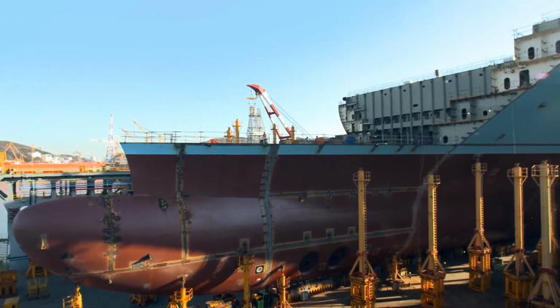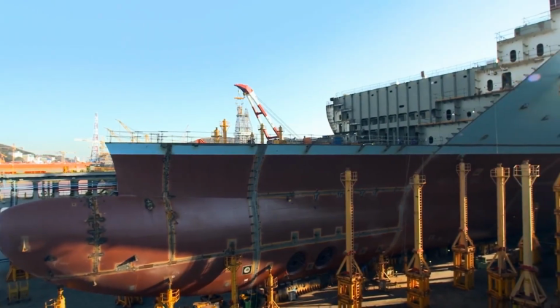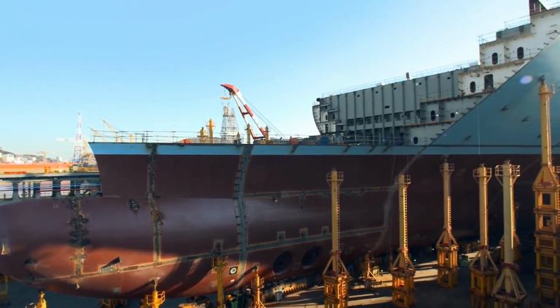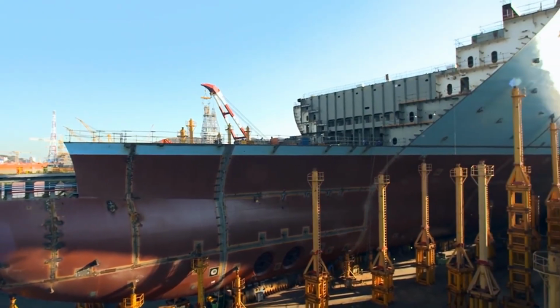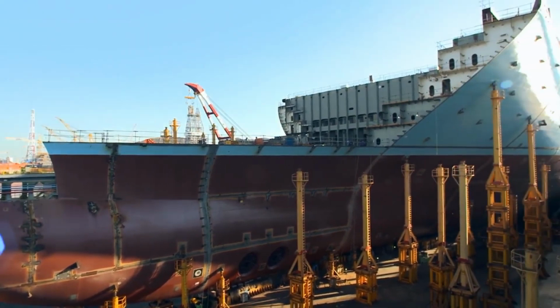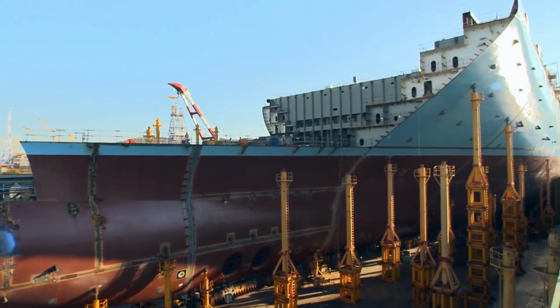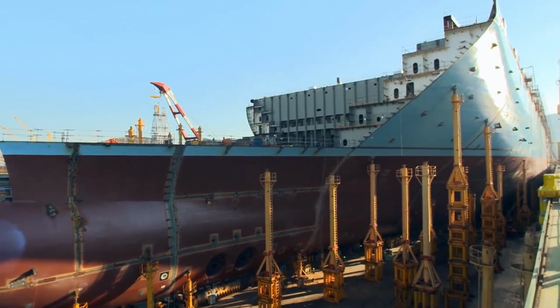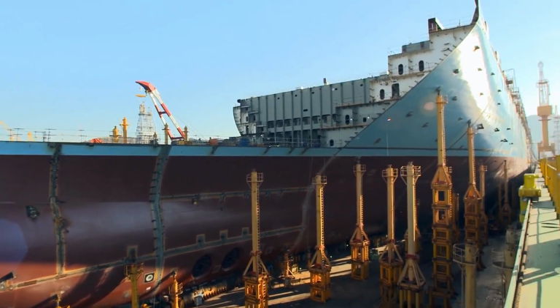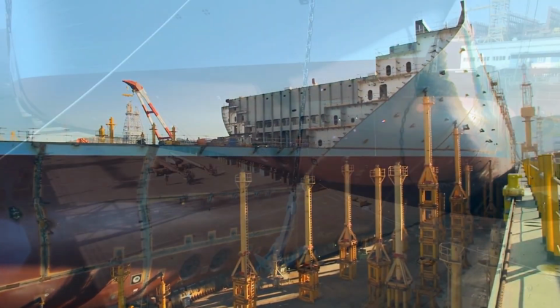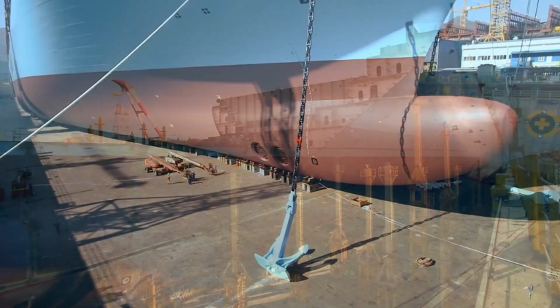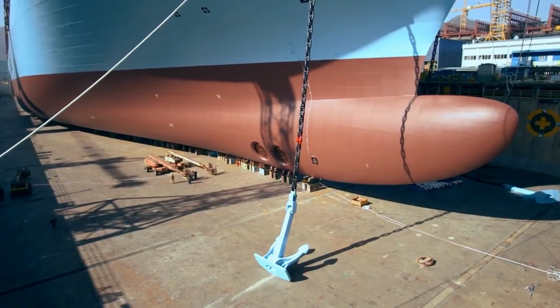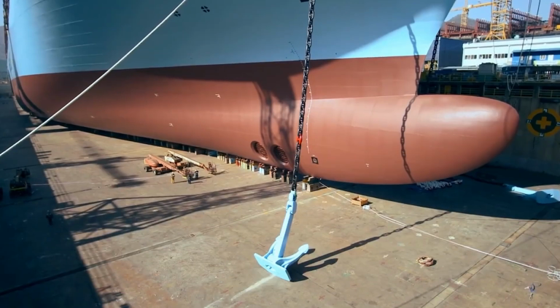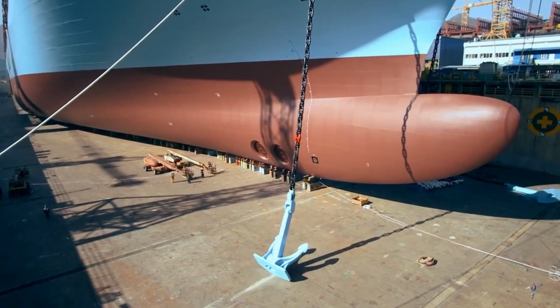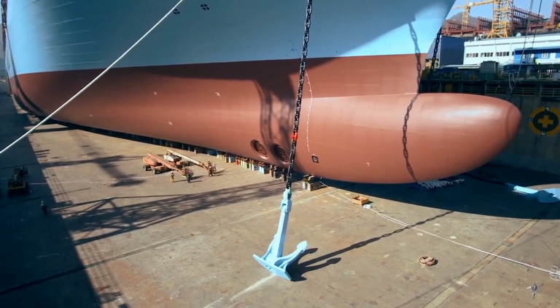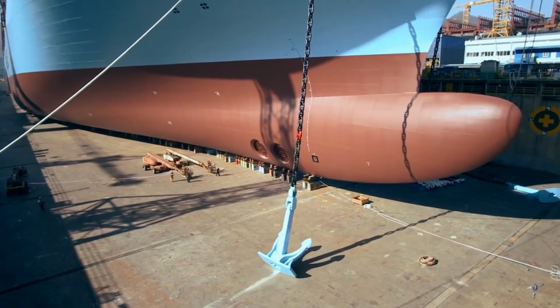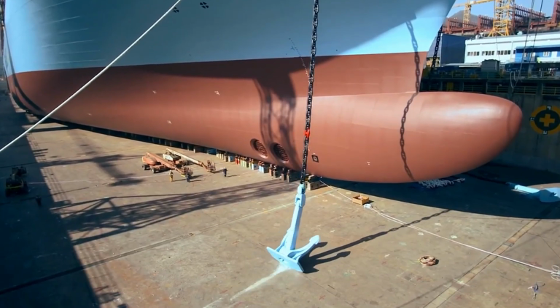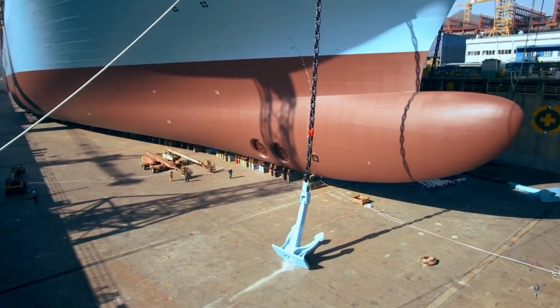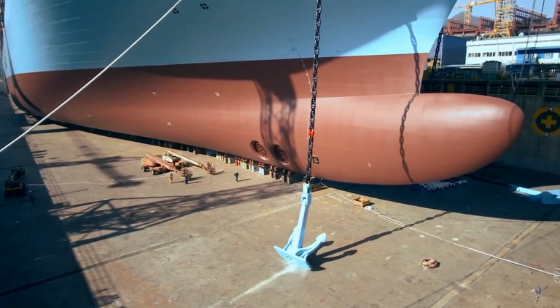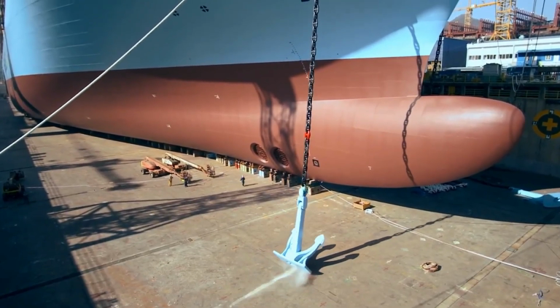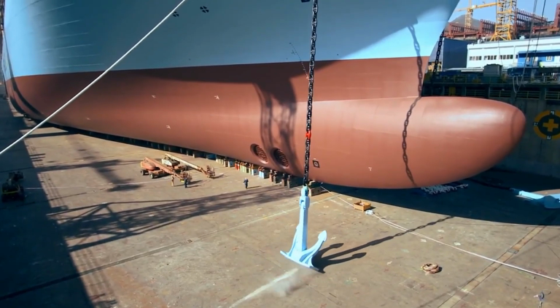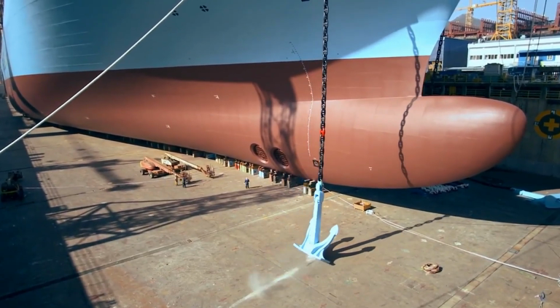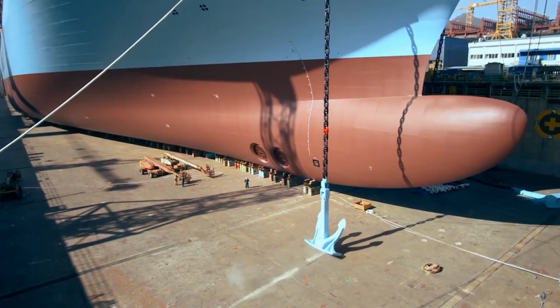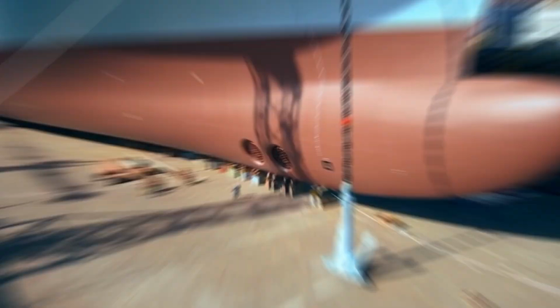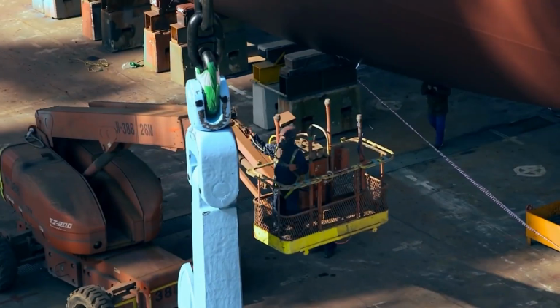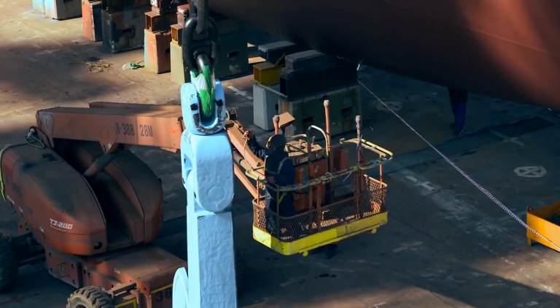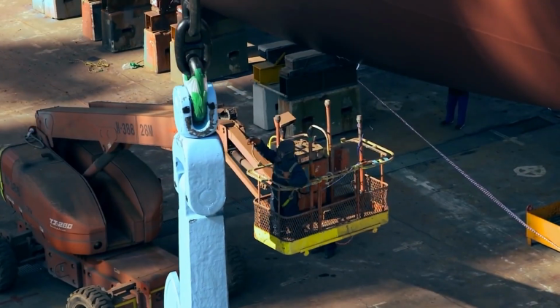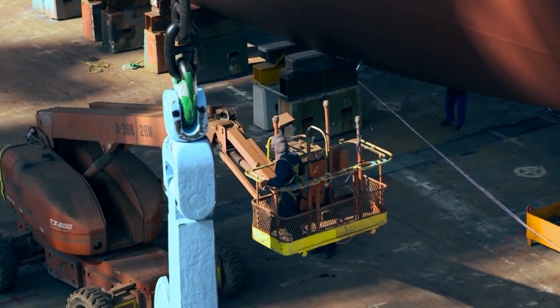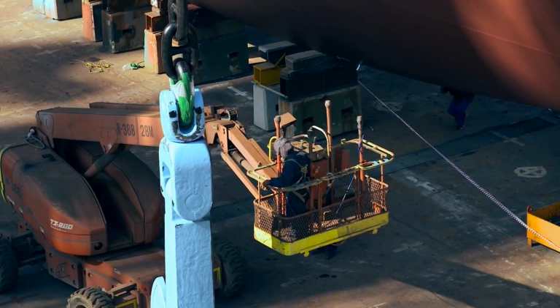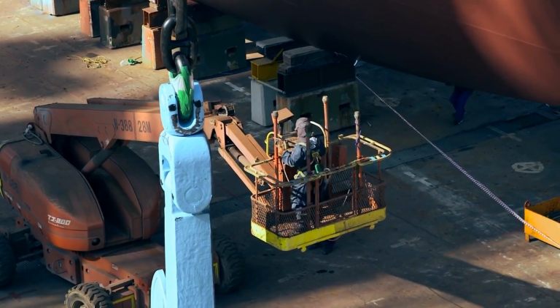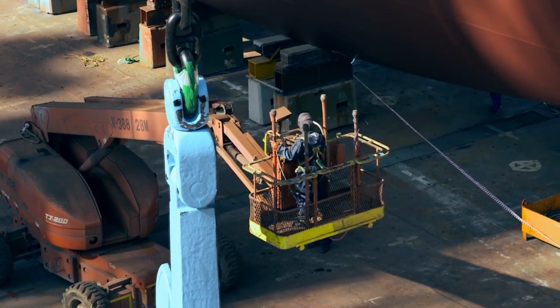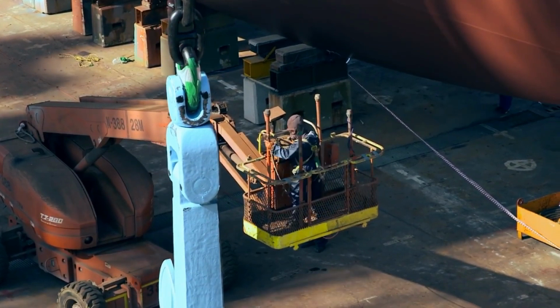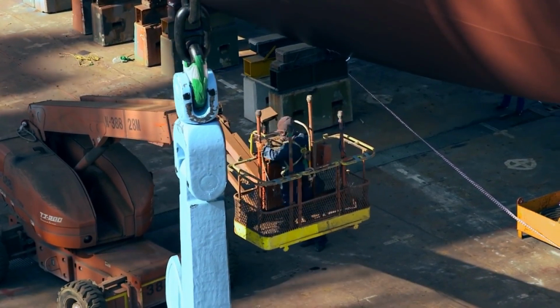Launching these behemoths in the water is no easy task. They use special ramps and systems to deploy the container ship.